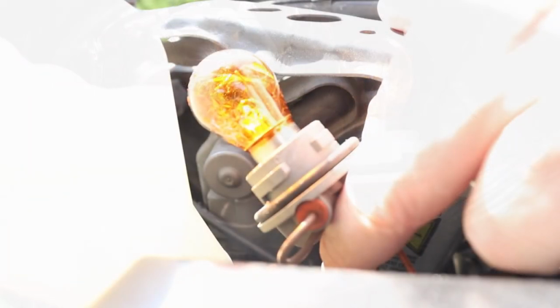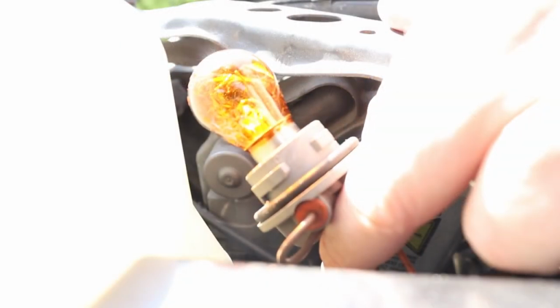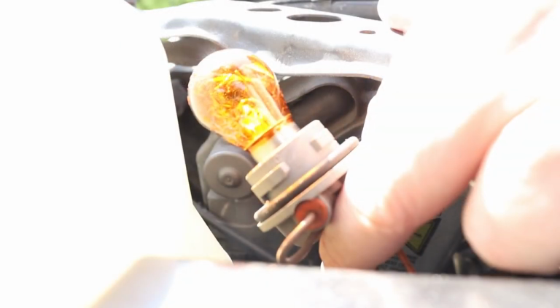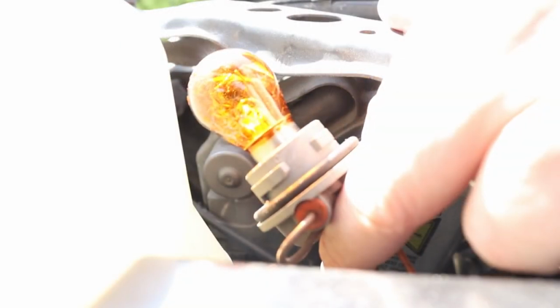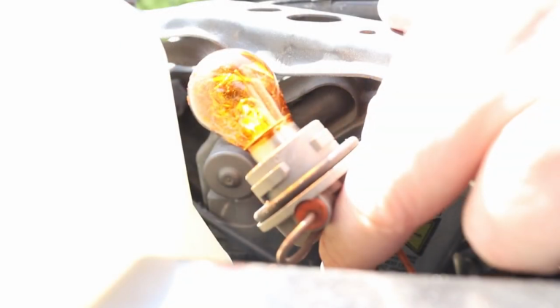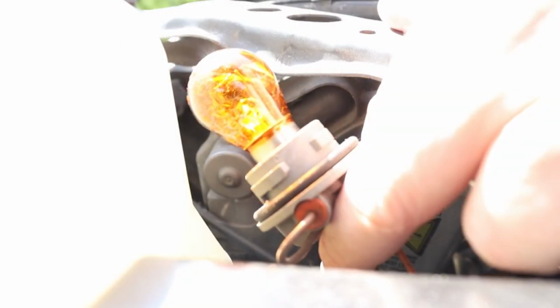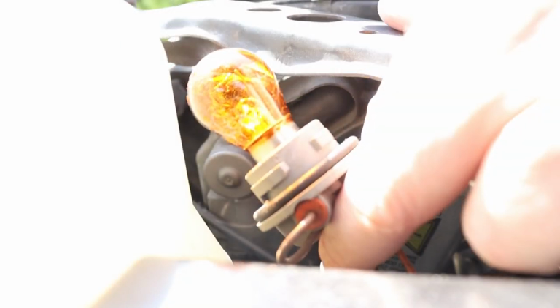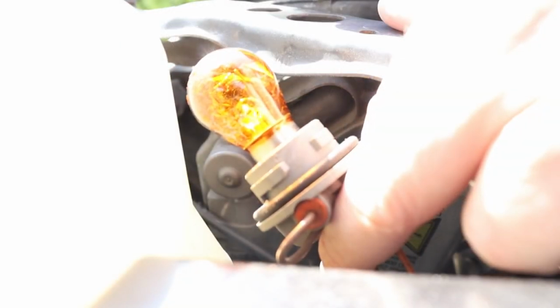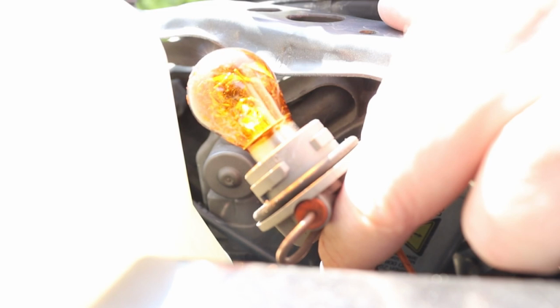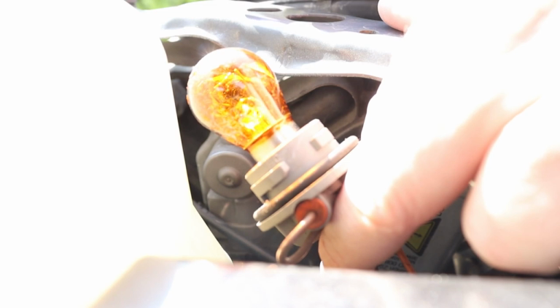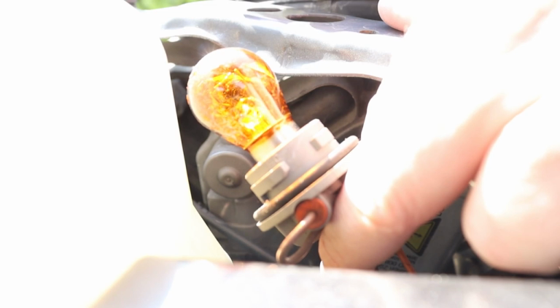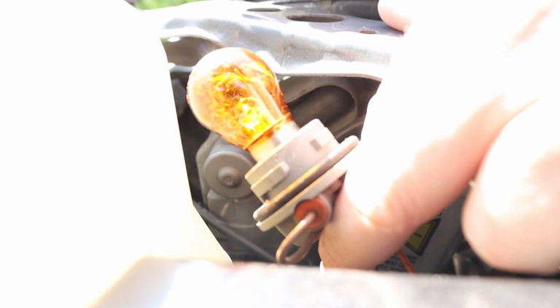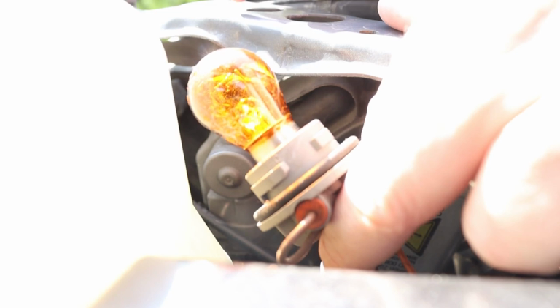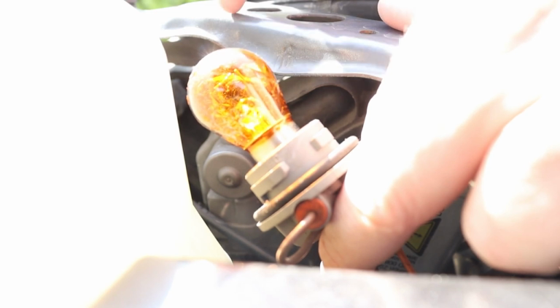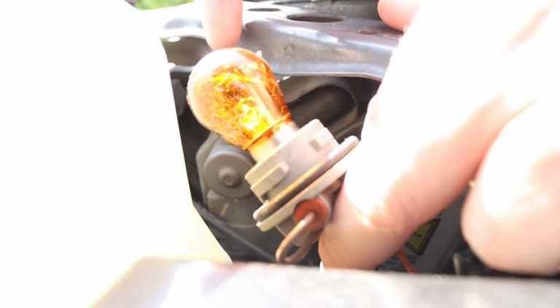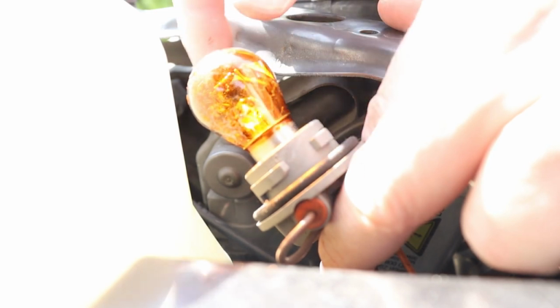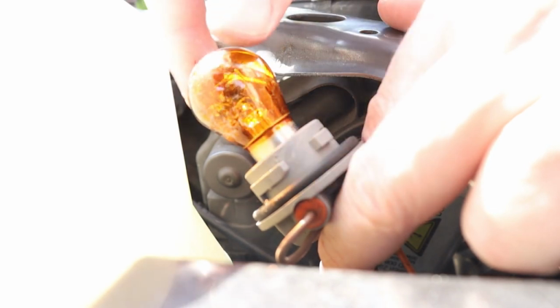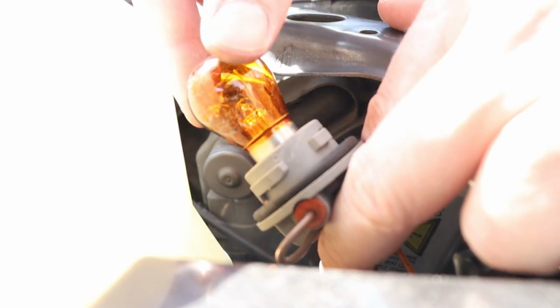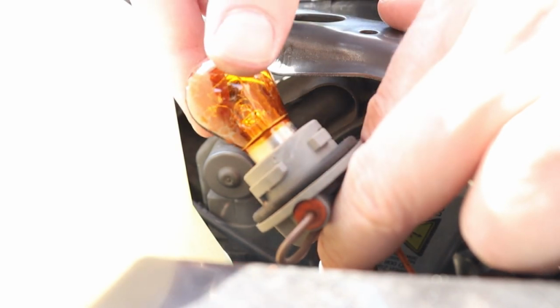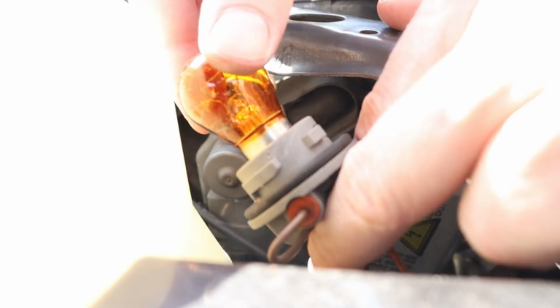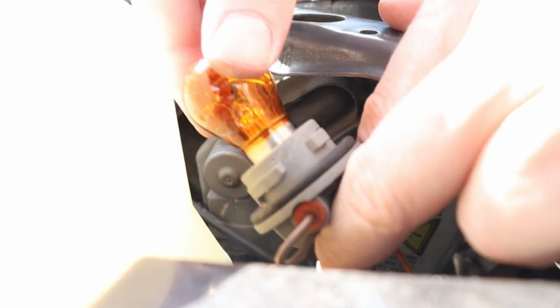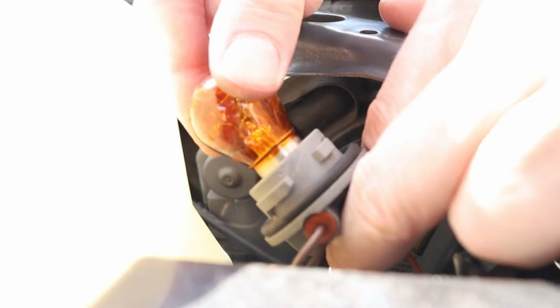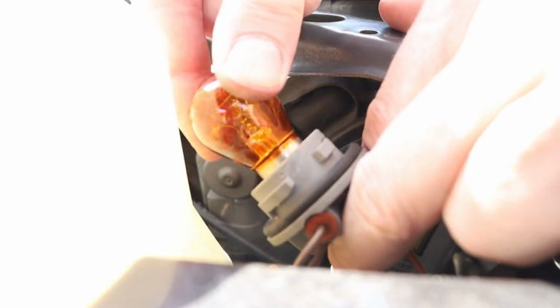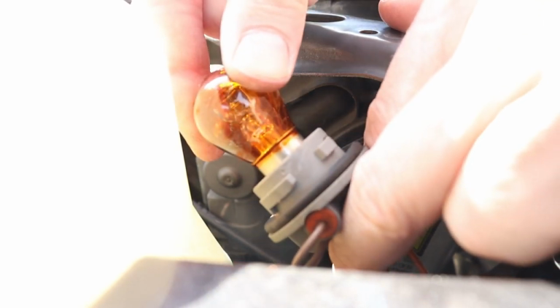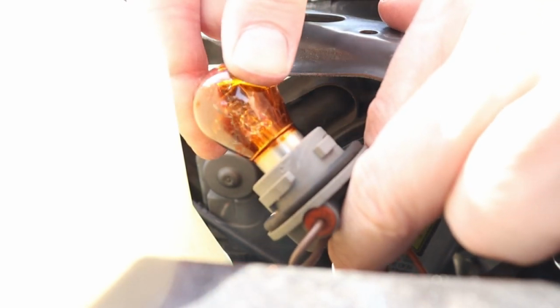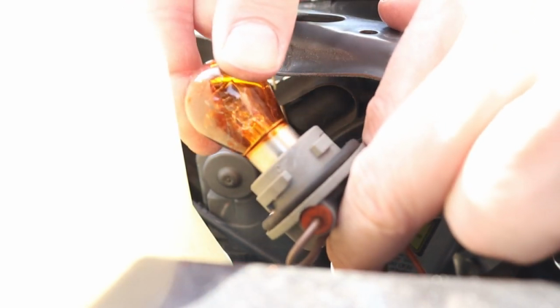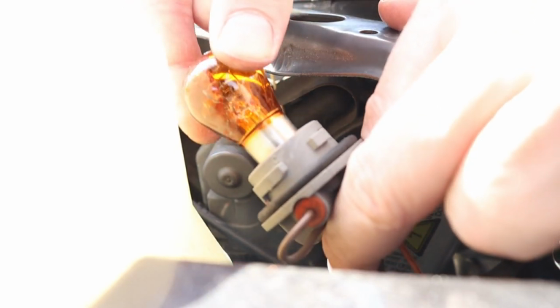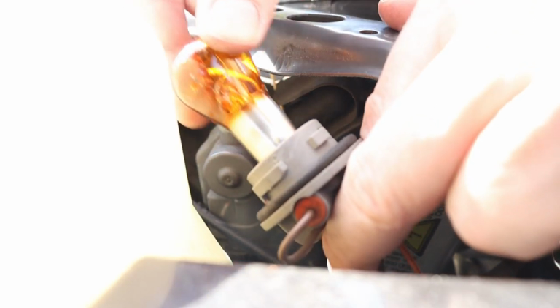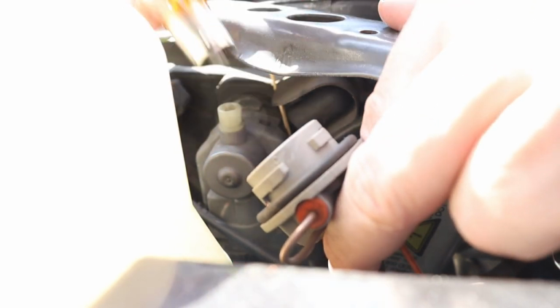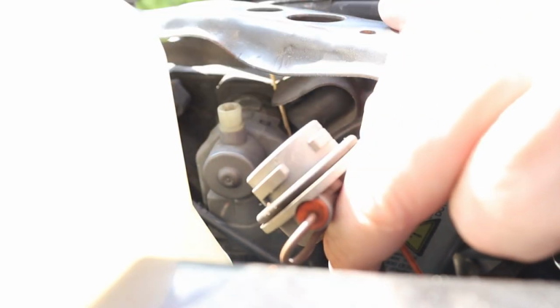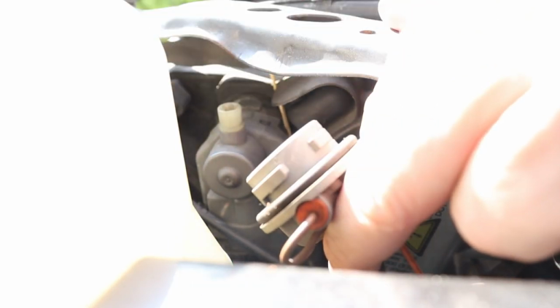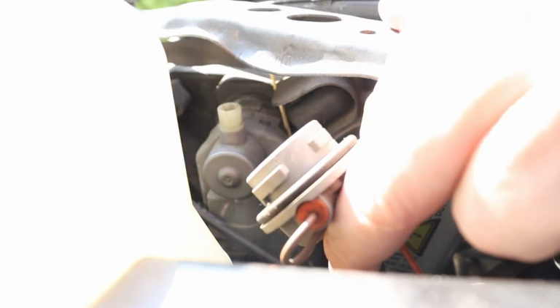And here's the bulb. To remove it, once again, twist it anti-clockwise and pull.